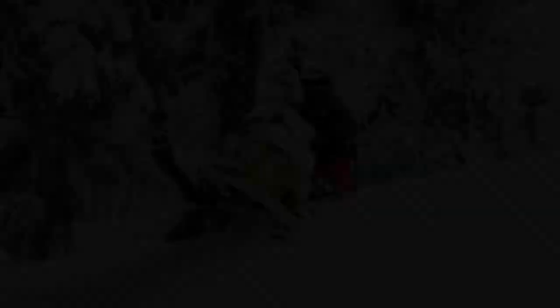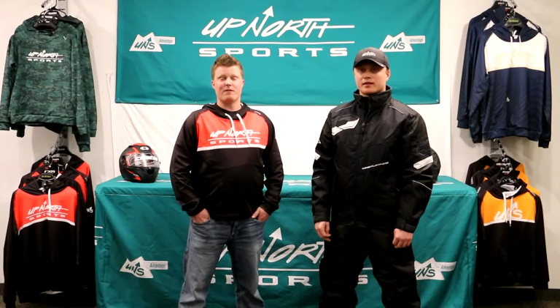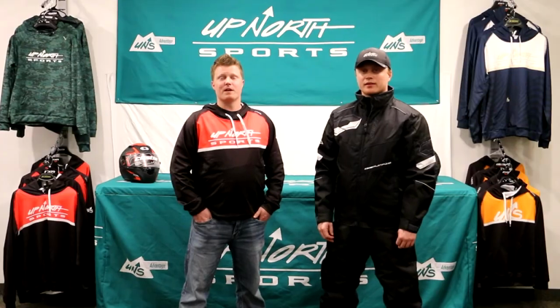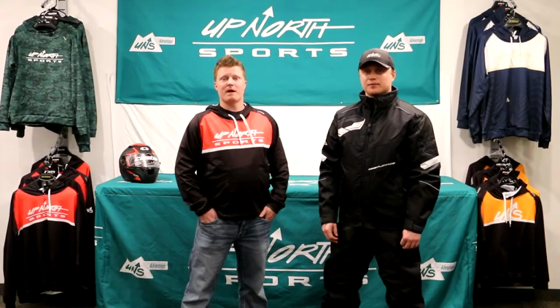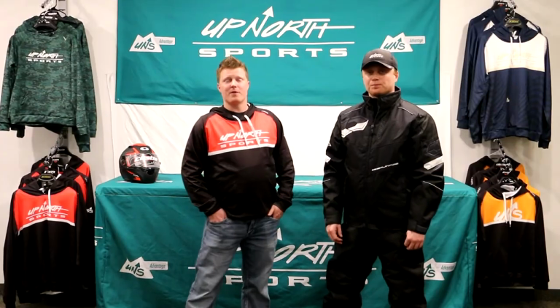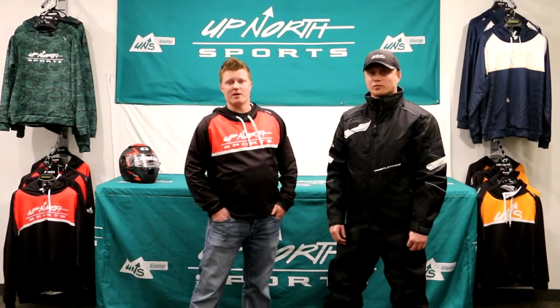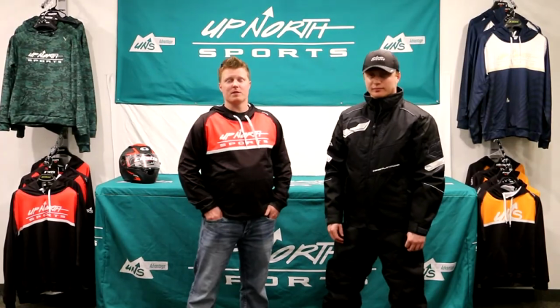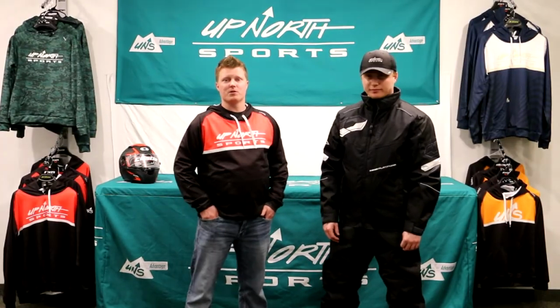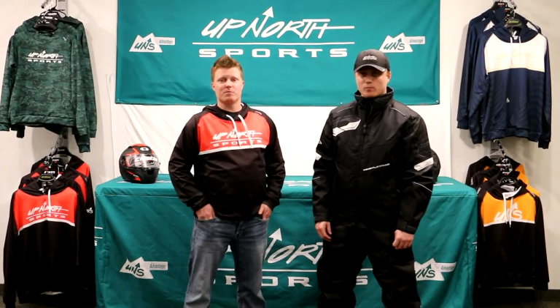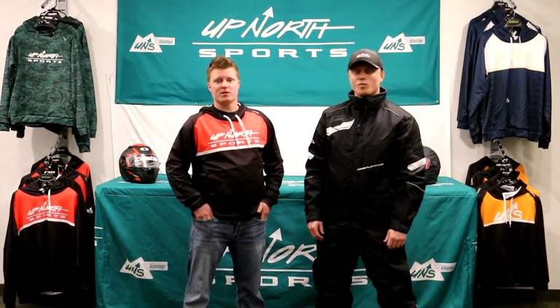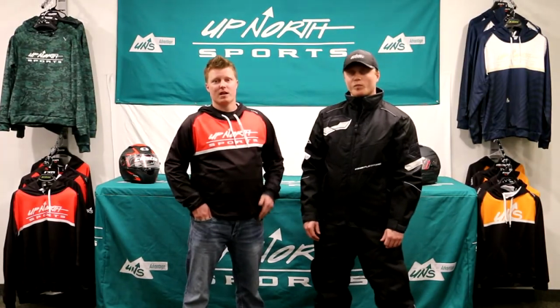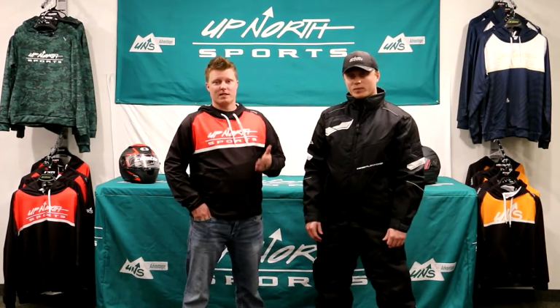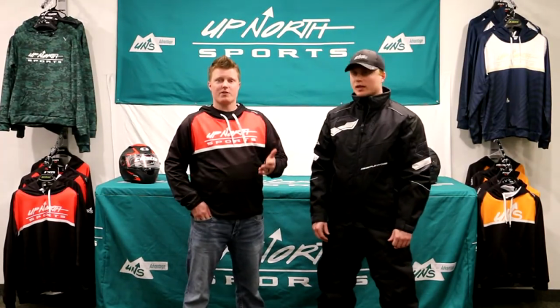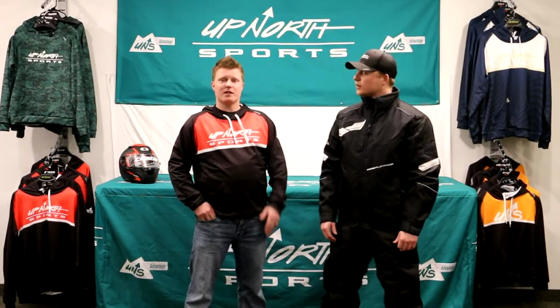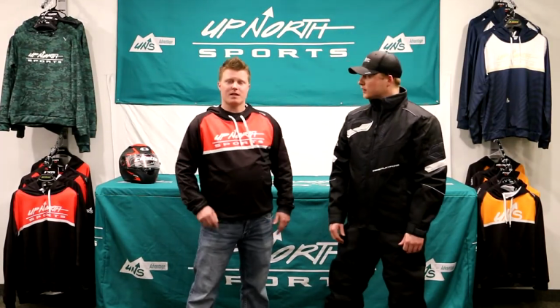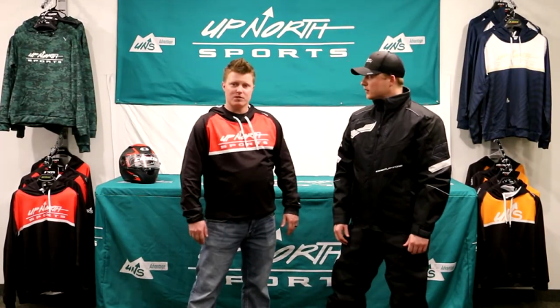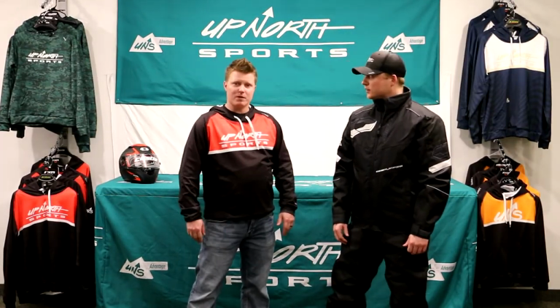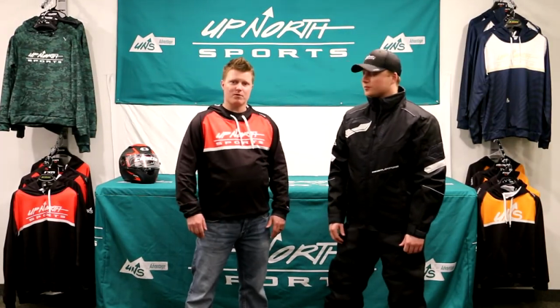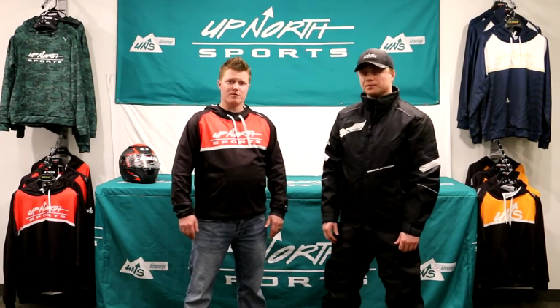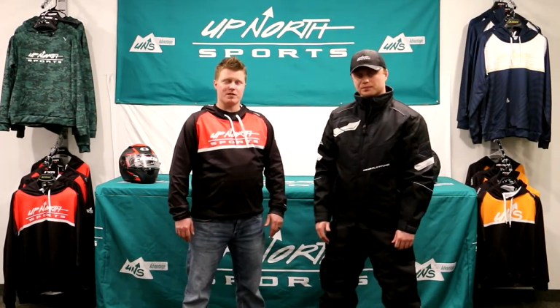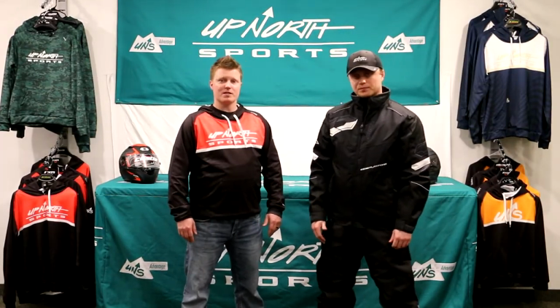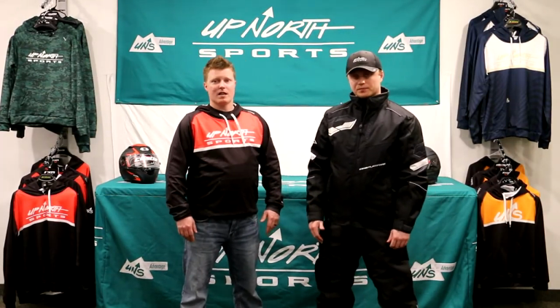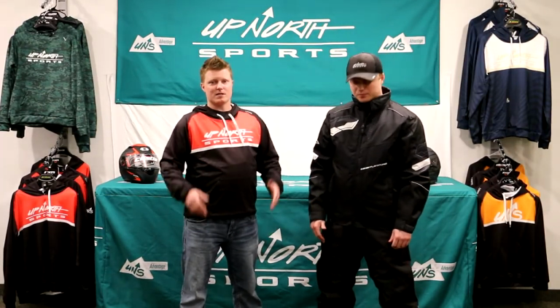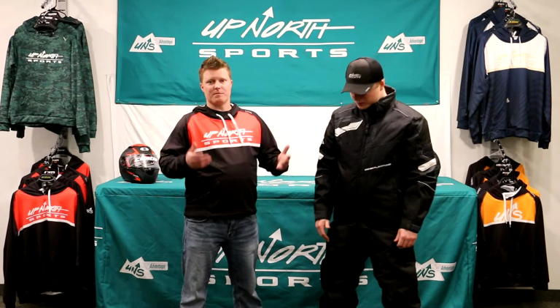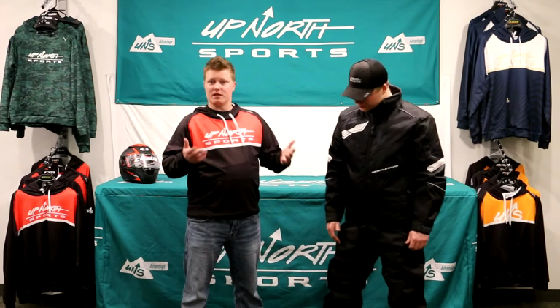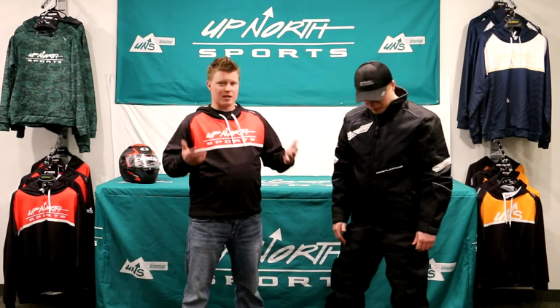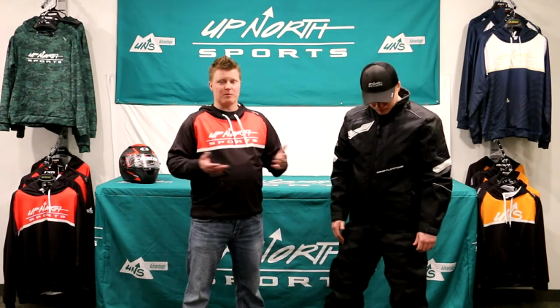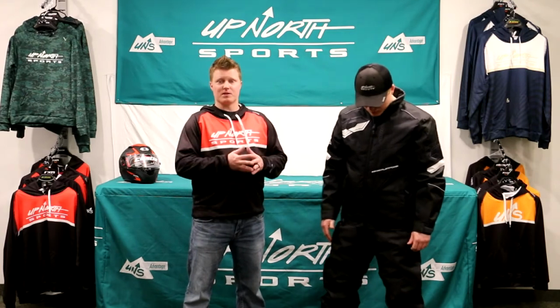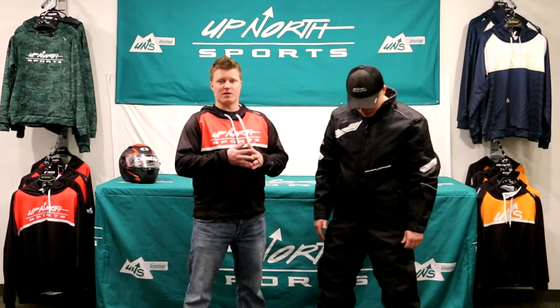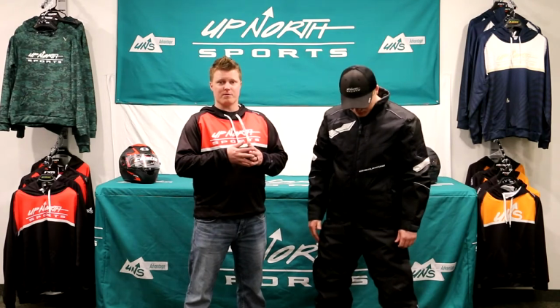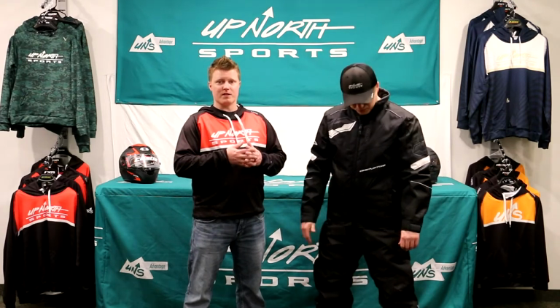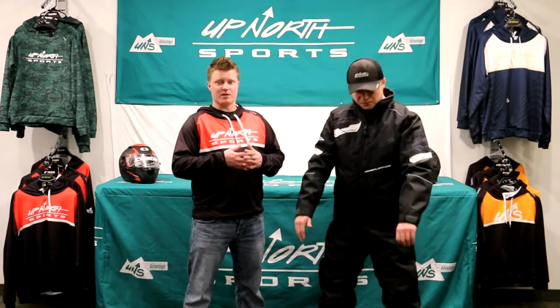Hey everybody, it's Matt and Brady here with Up North Sports. Today you're checking out the Castle Platform Series. This has been a stable piece of theirs for many years.